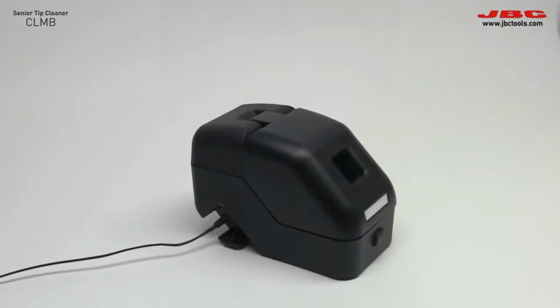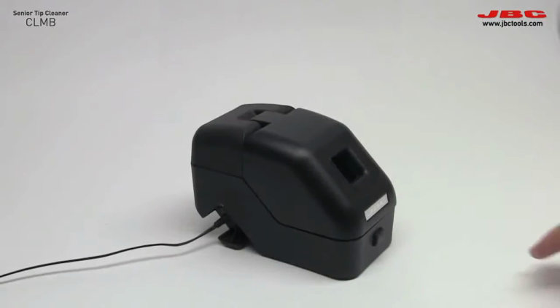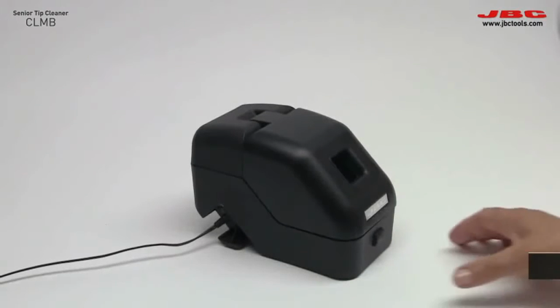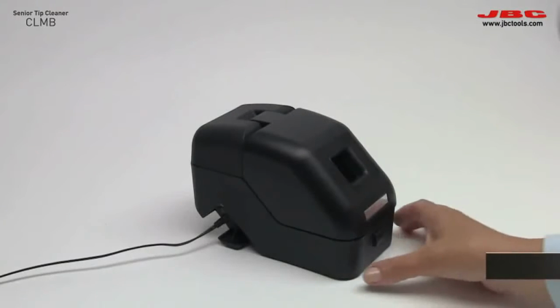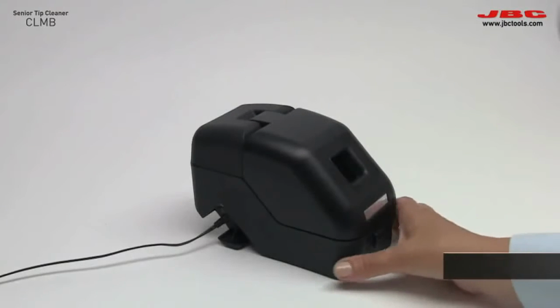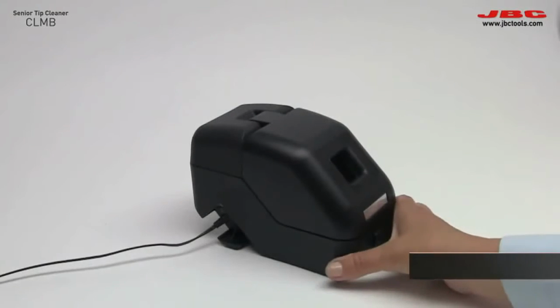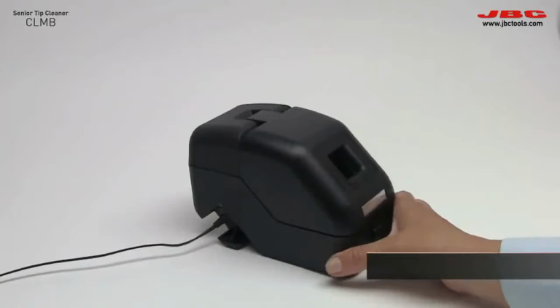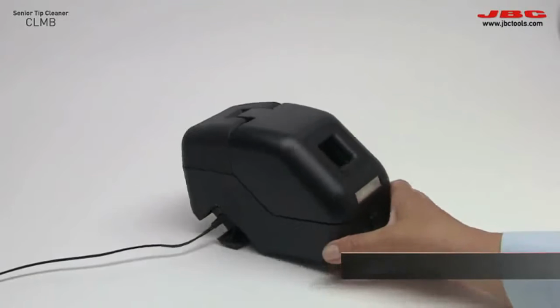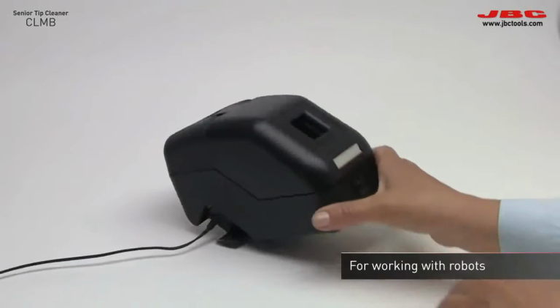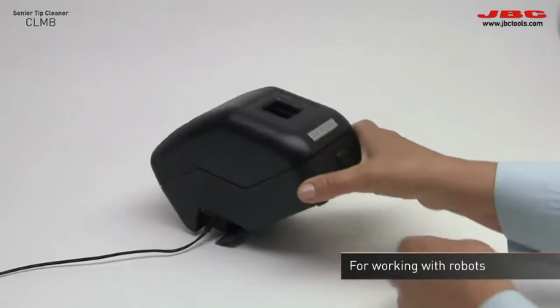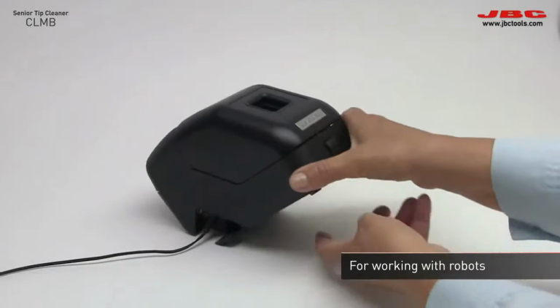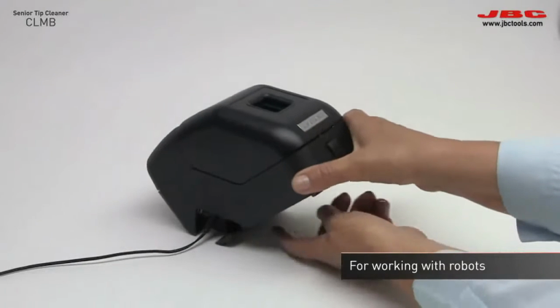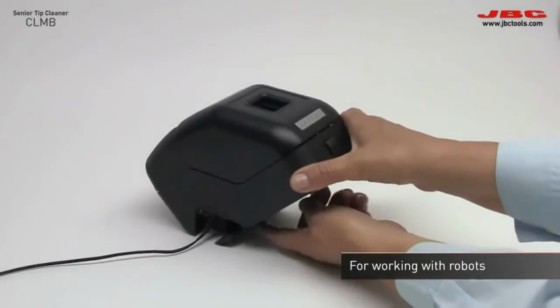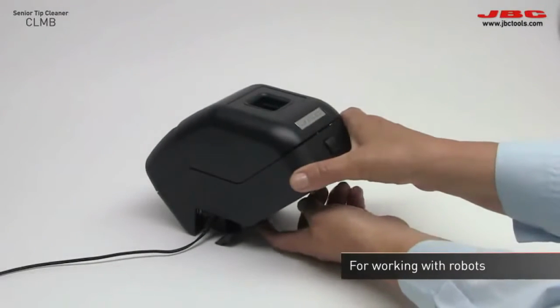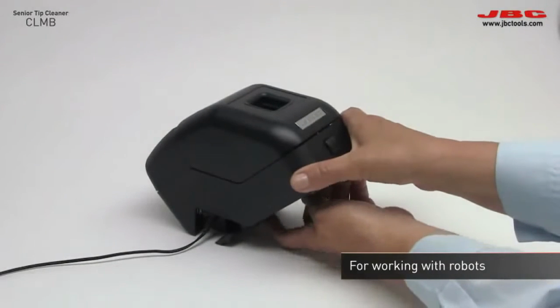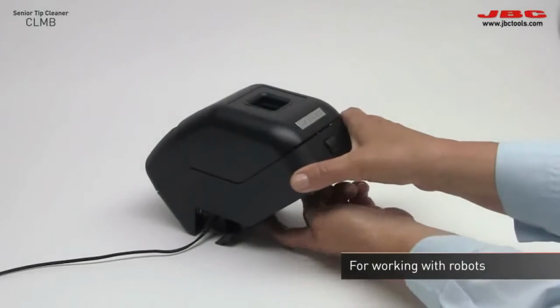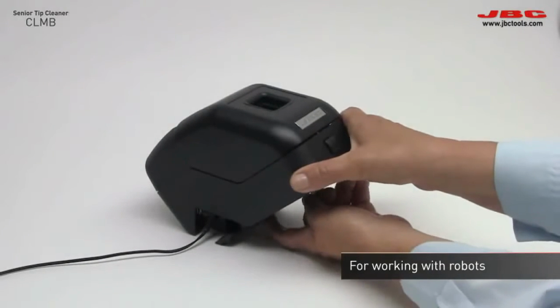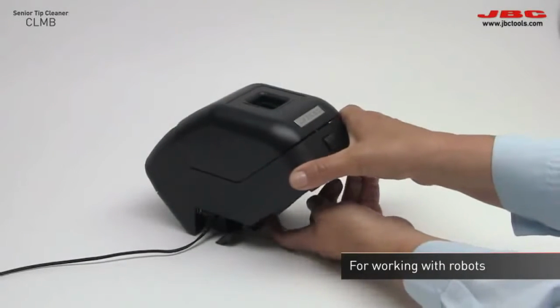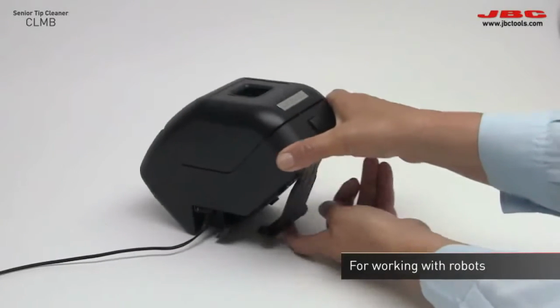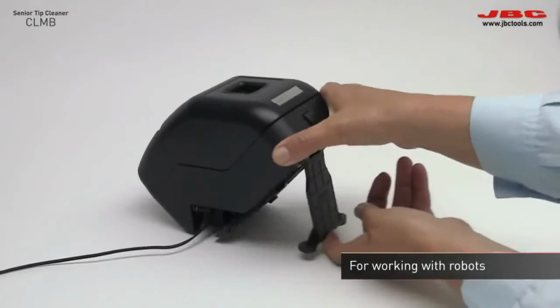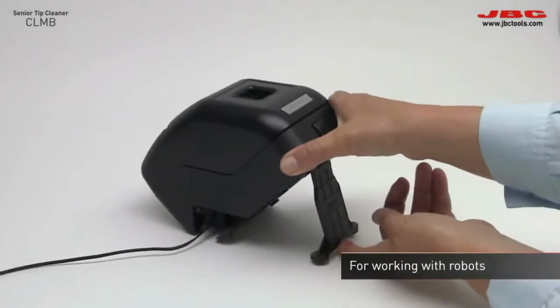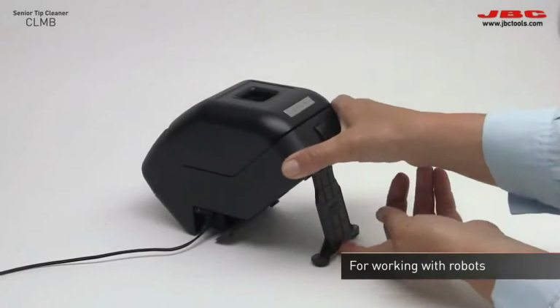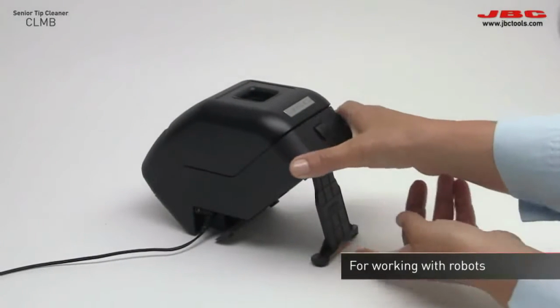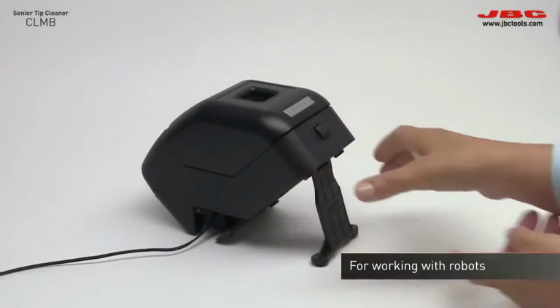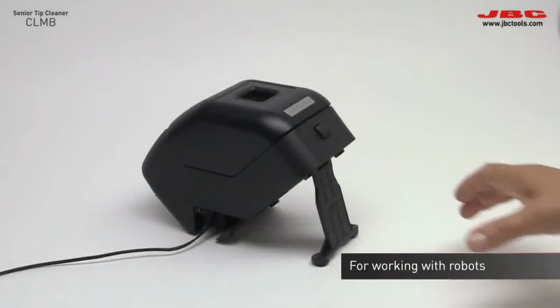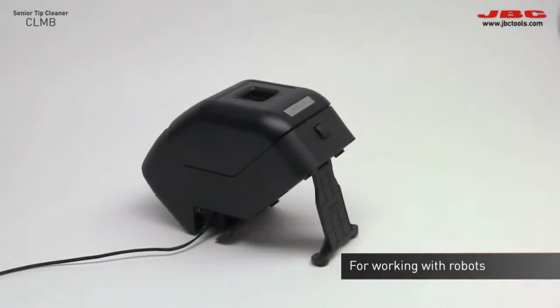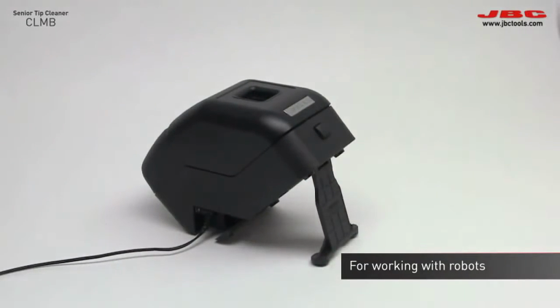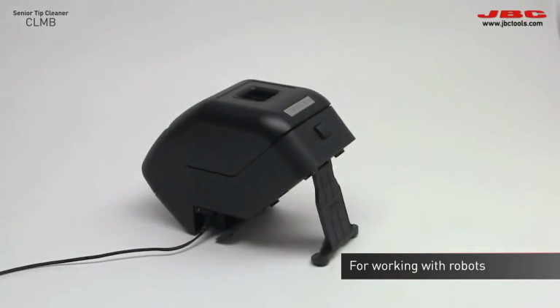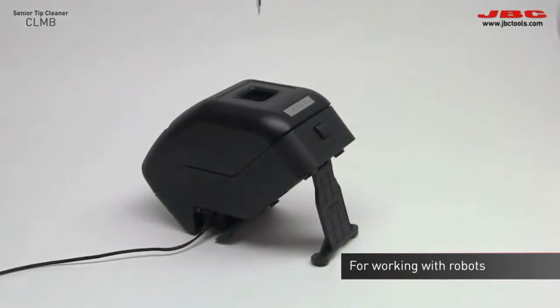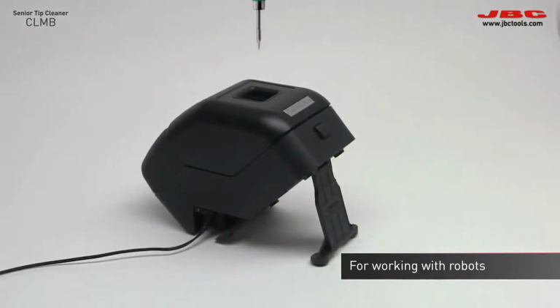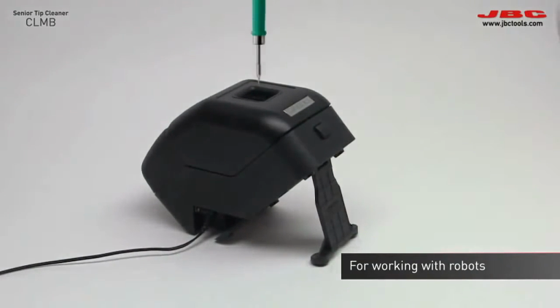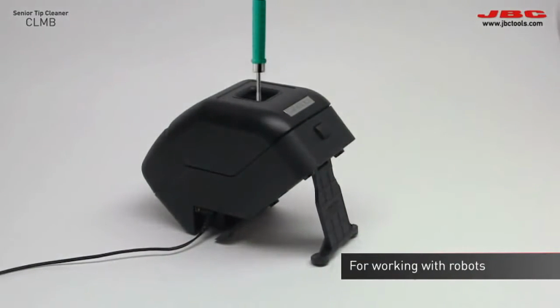Another feature is the alternative standing position, which facilitates working with robots.